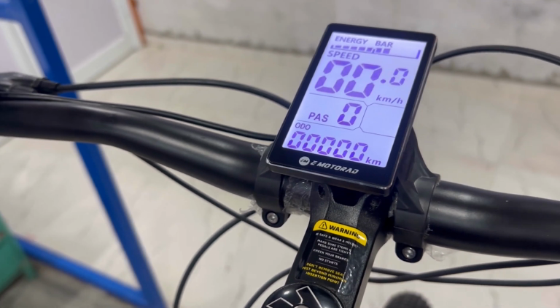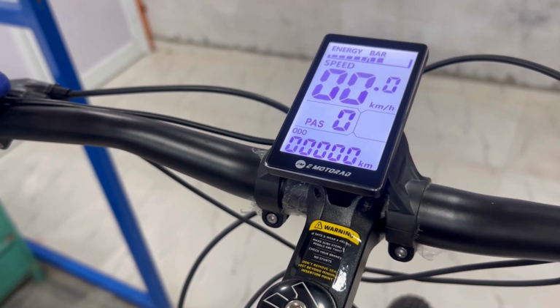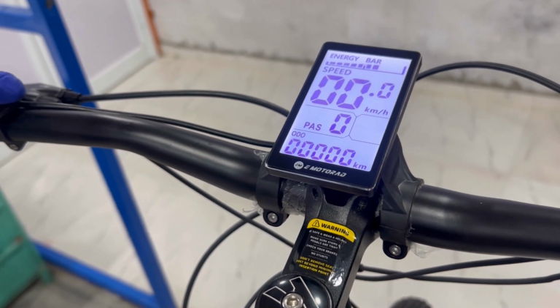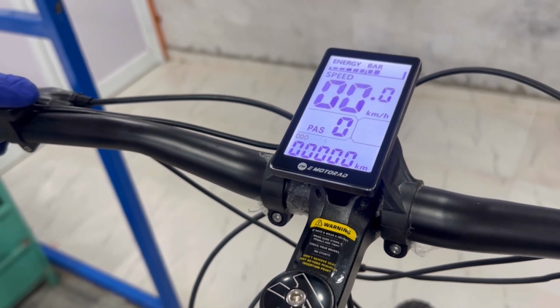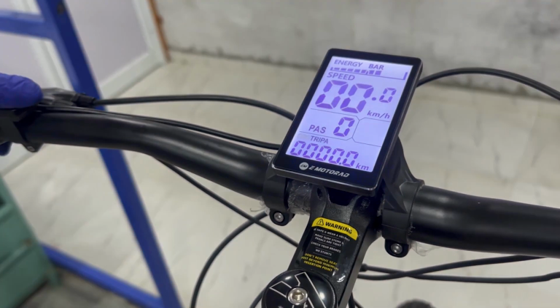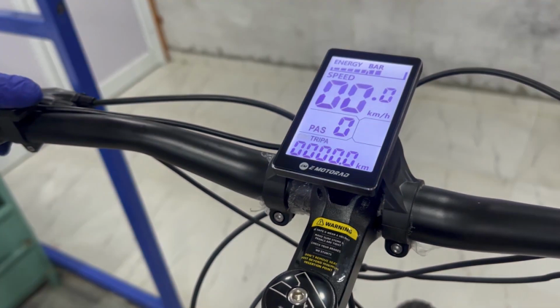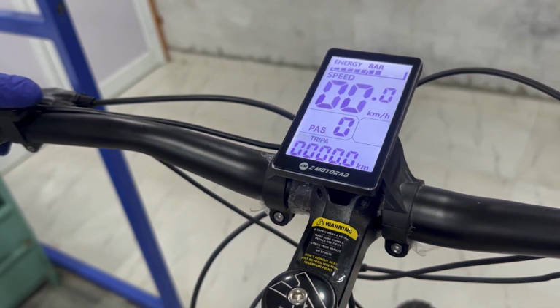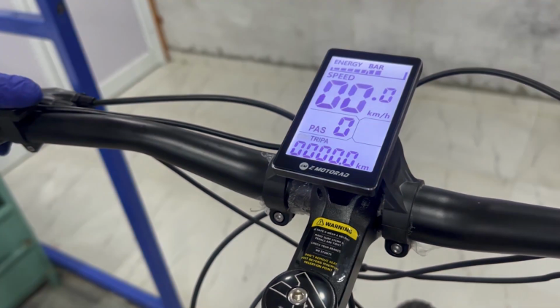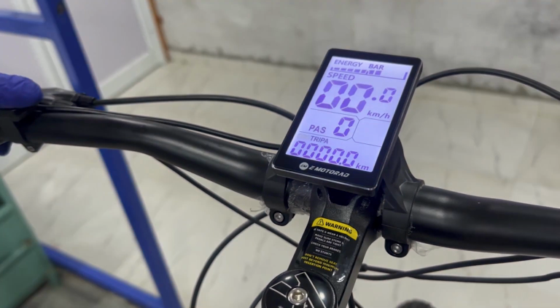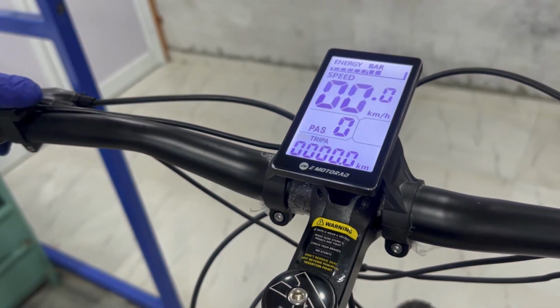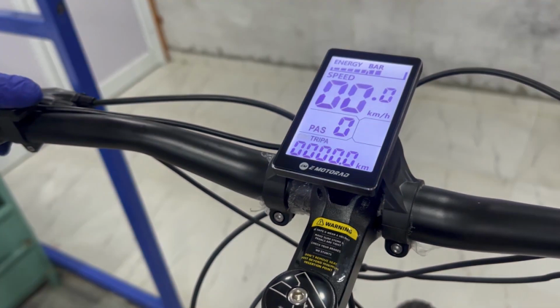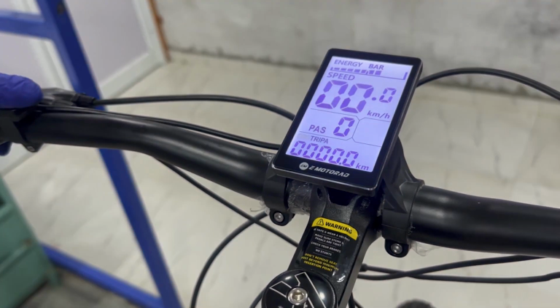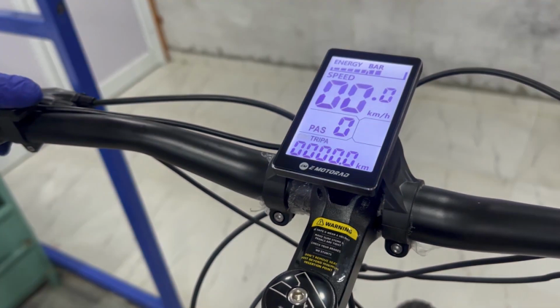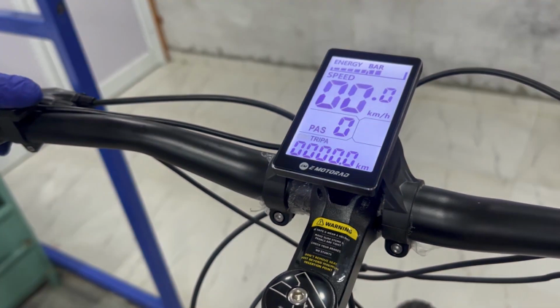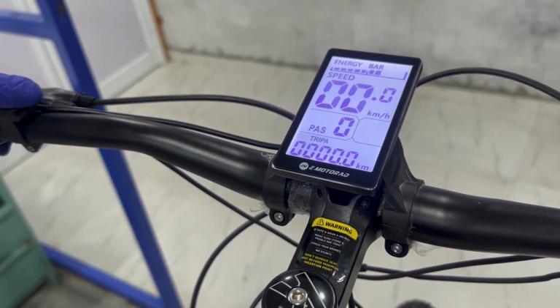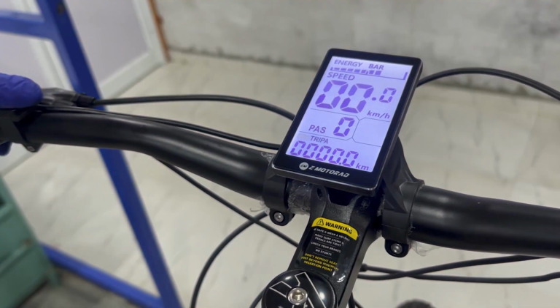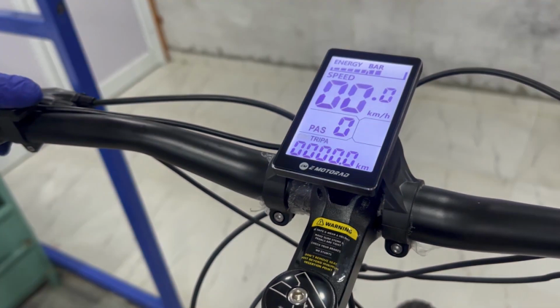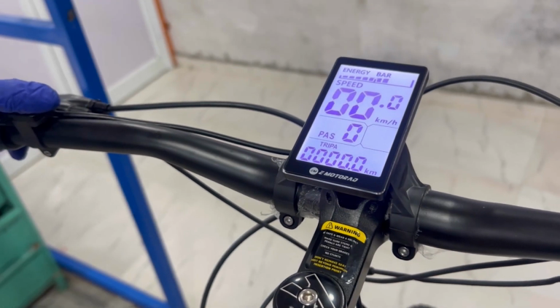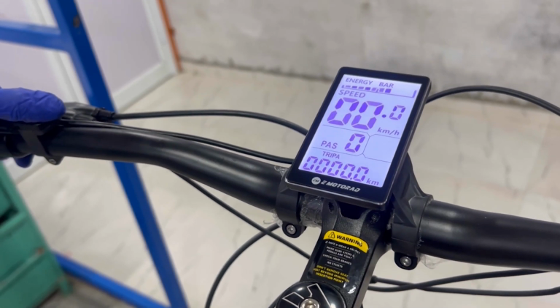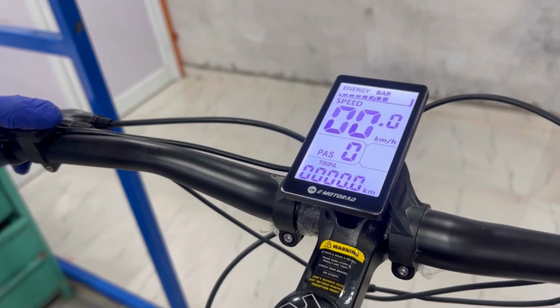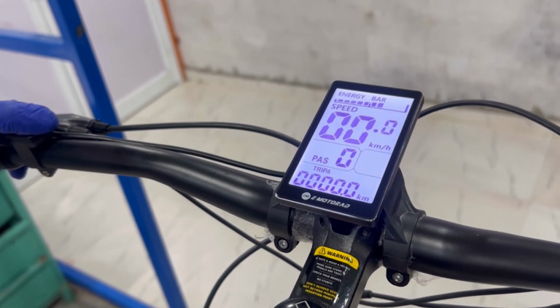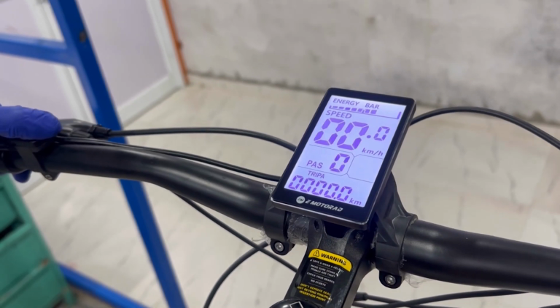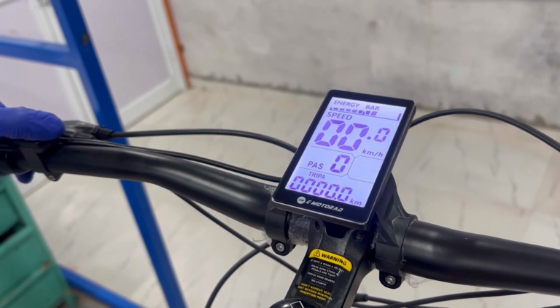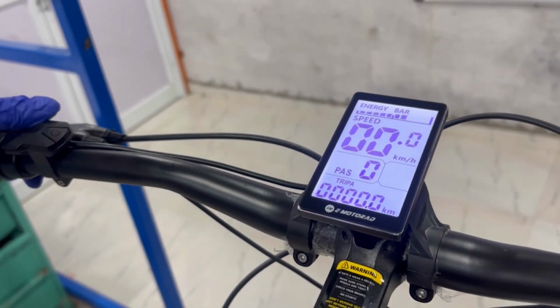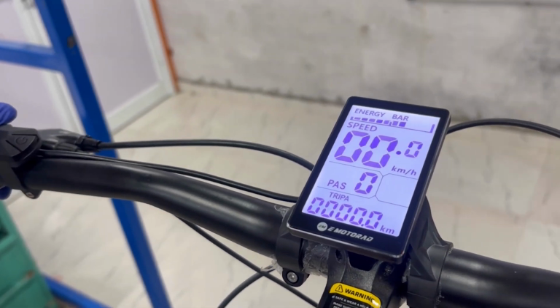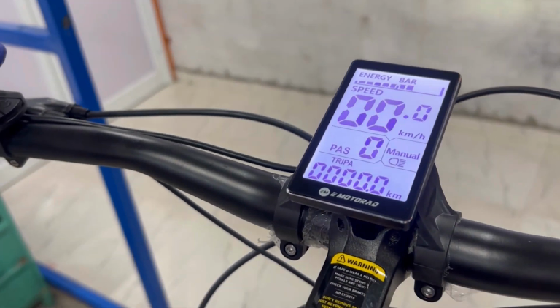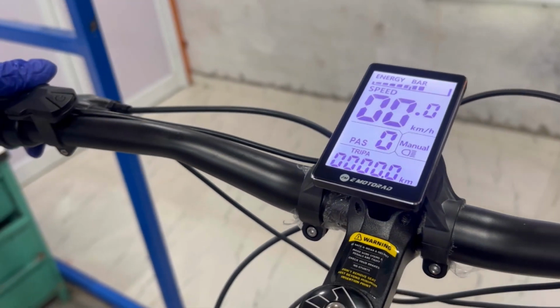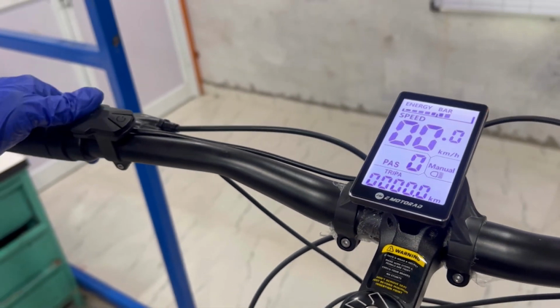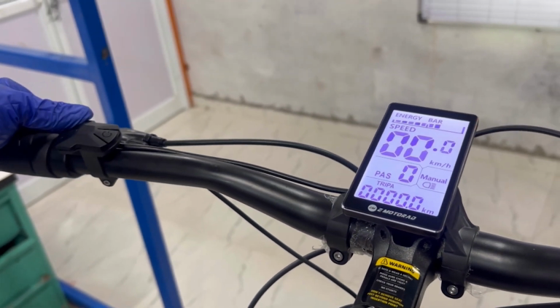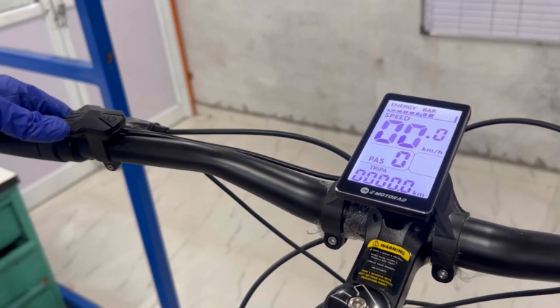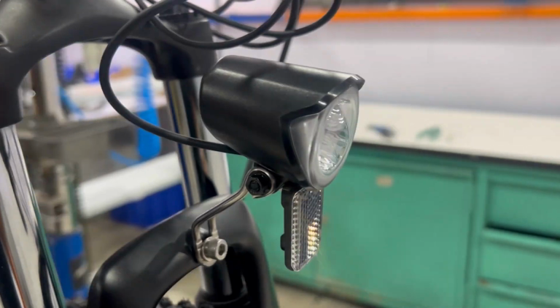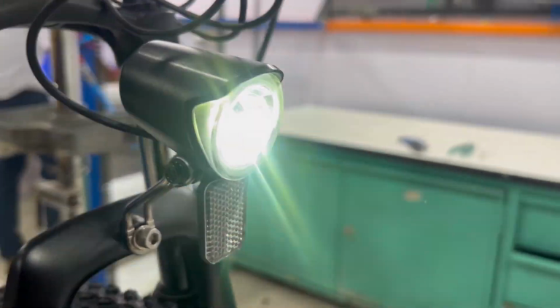Trip time is also displayed. To the side of the PAS levels is the light indicator — press and hold the V-plus button to turn on the front lights.